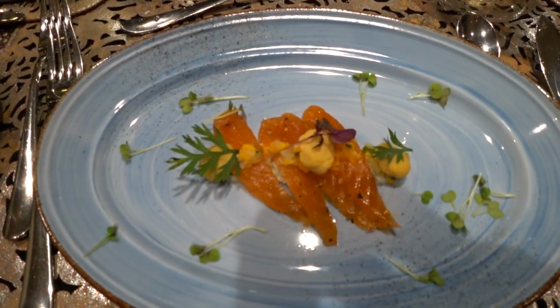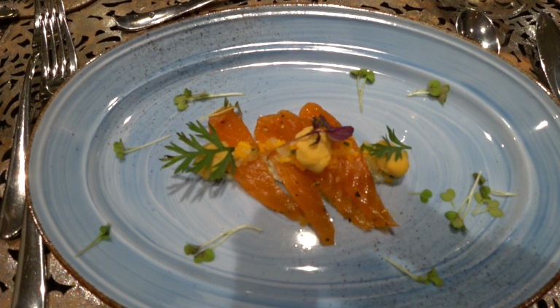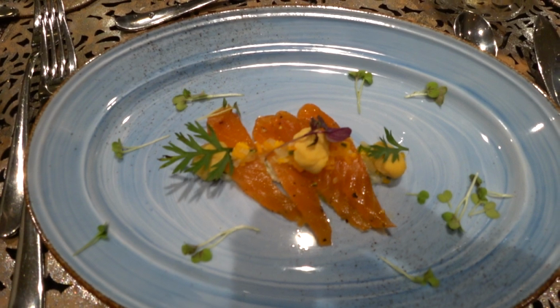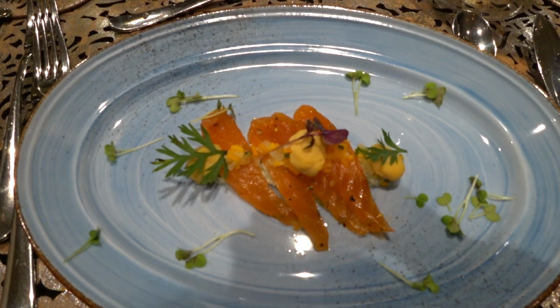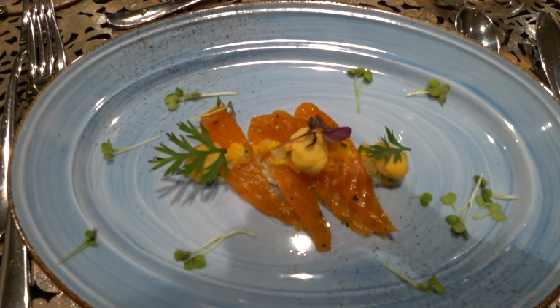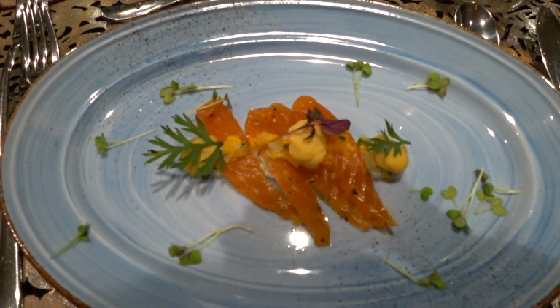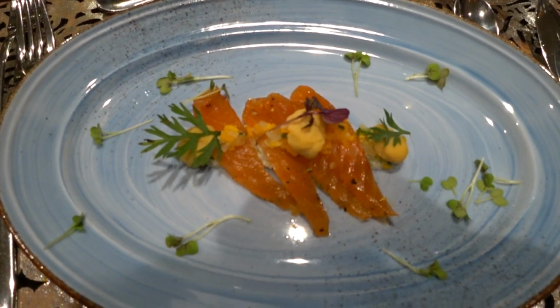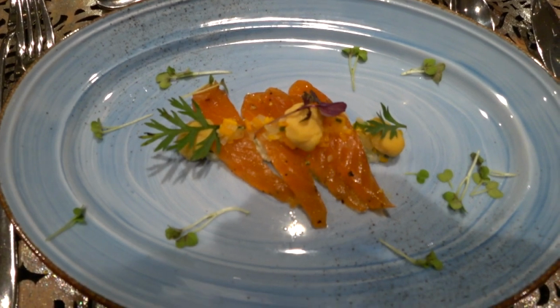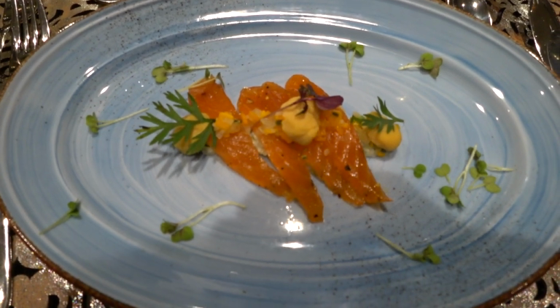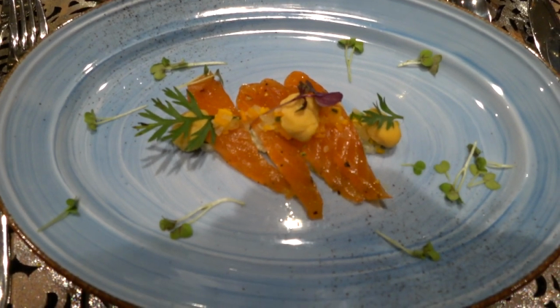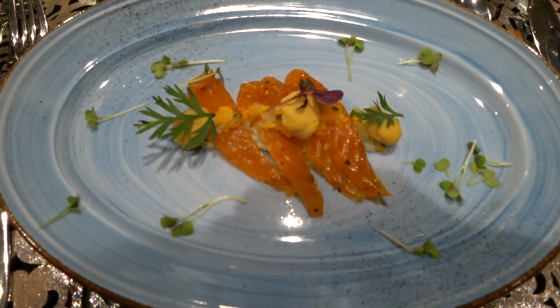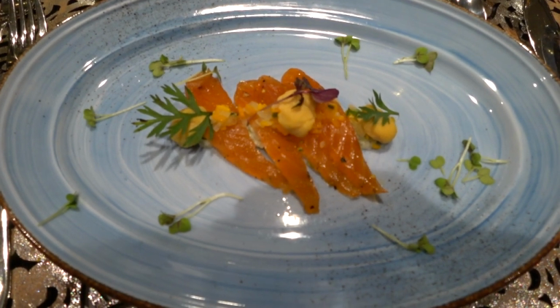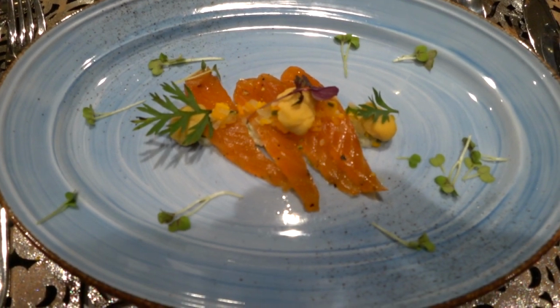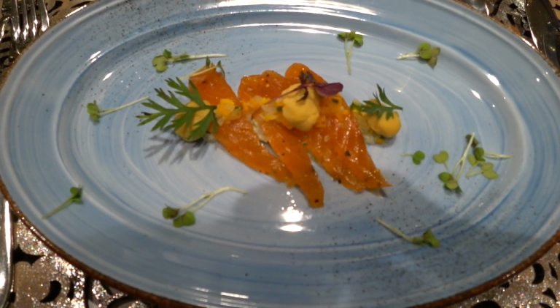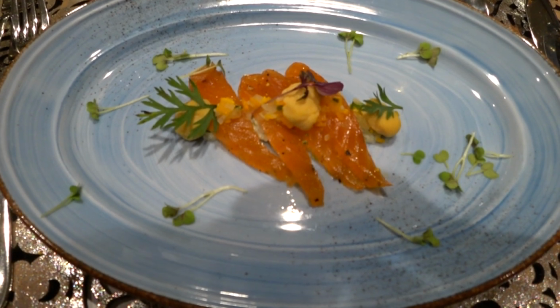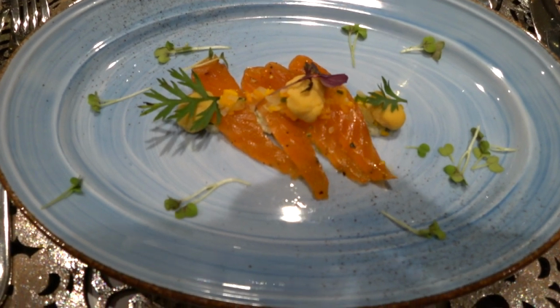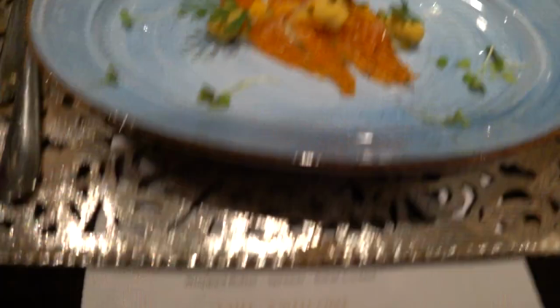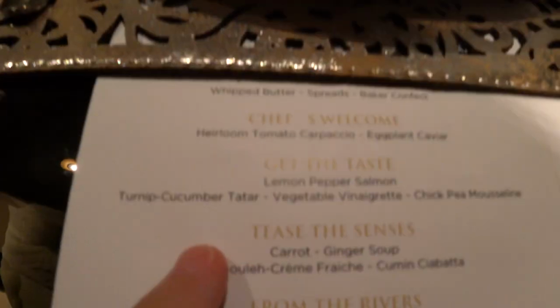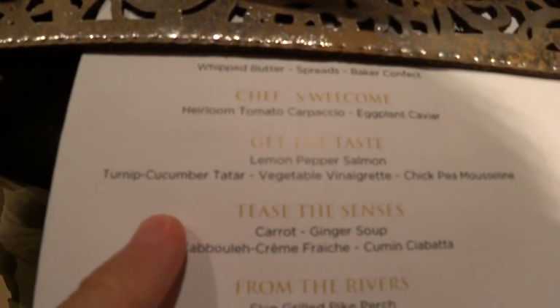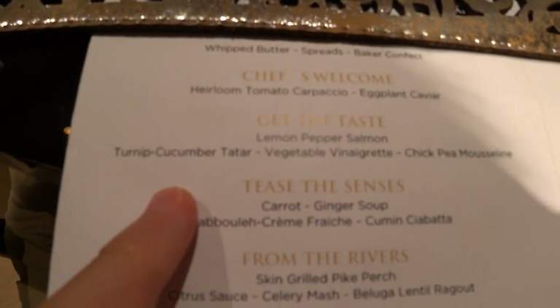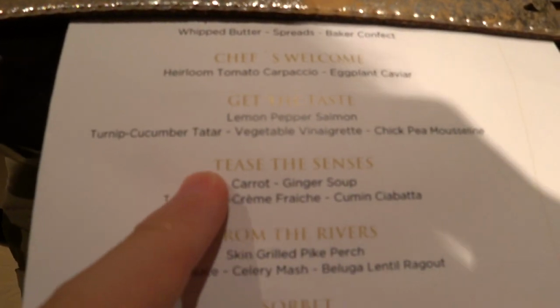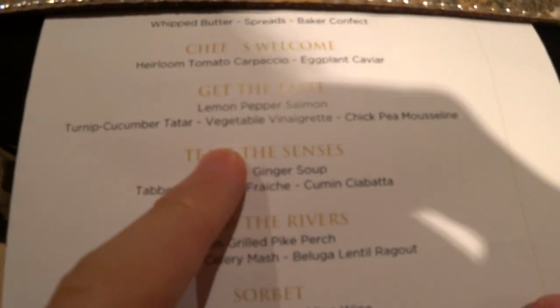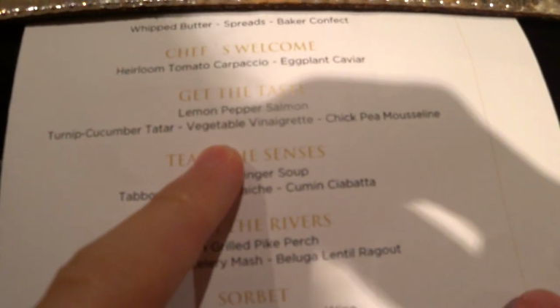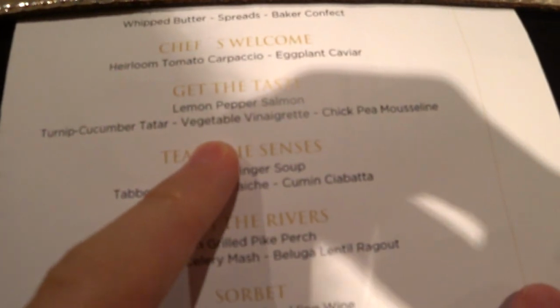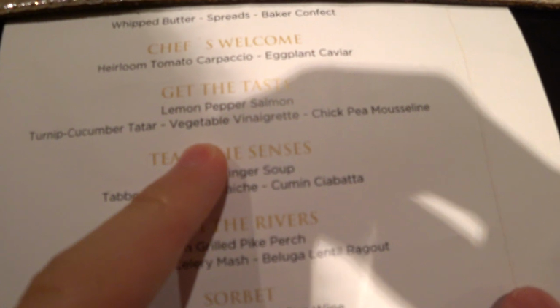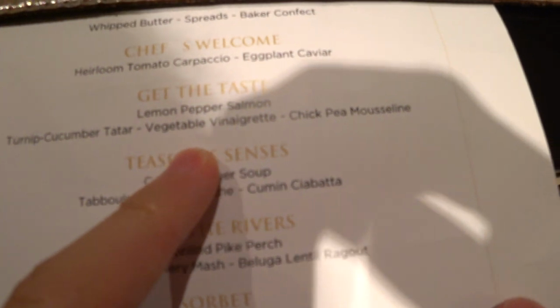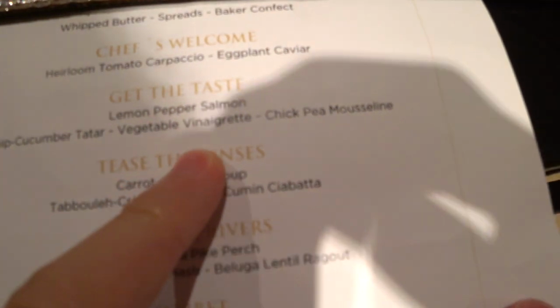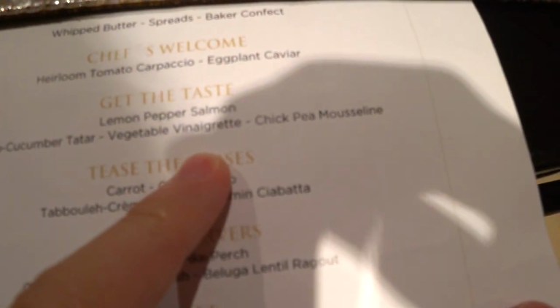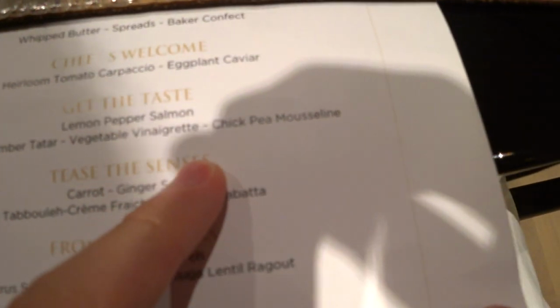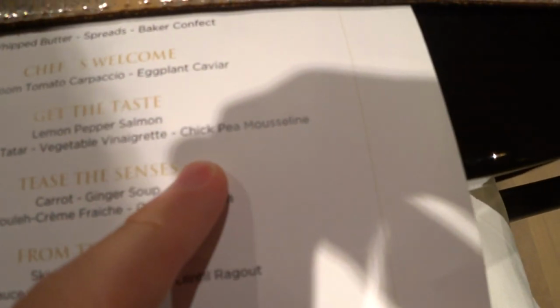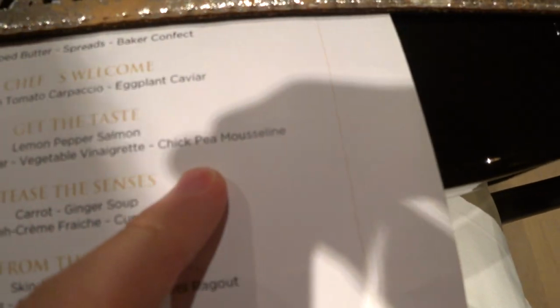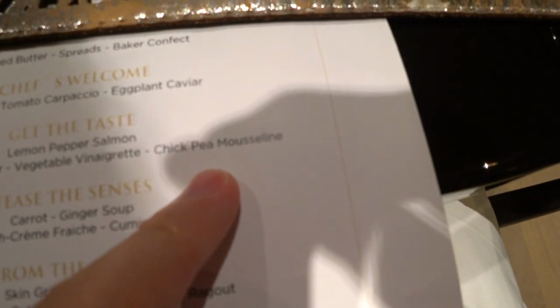This is our course number 2, lemon pepper salmon with turnip, cucumber, chitar vinaigrette.